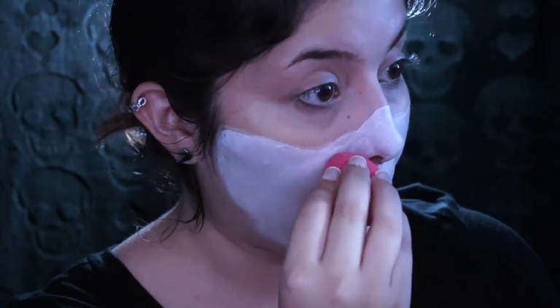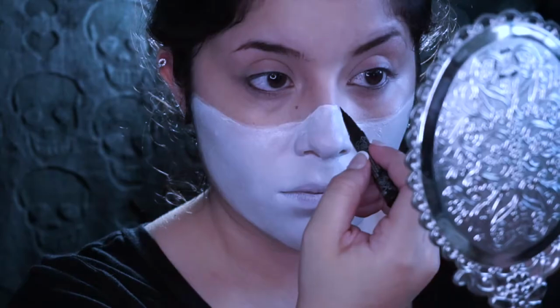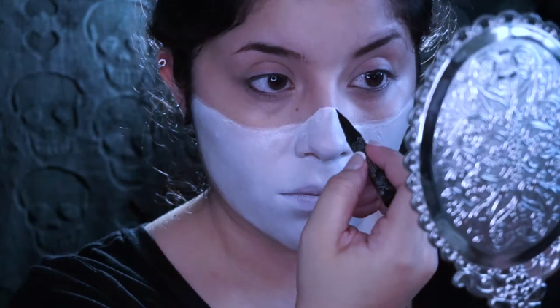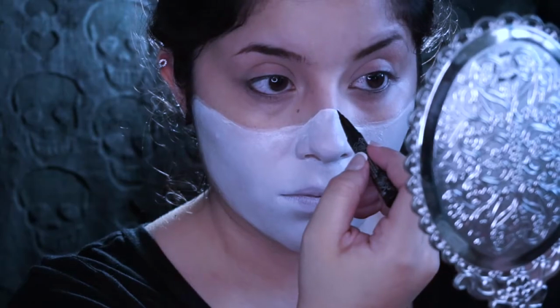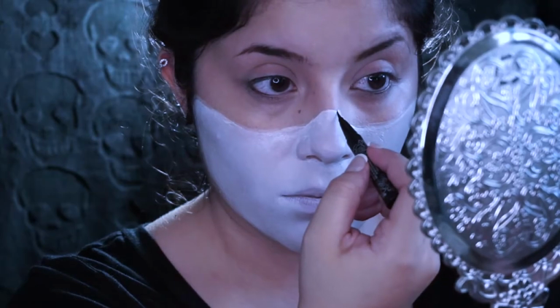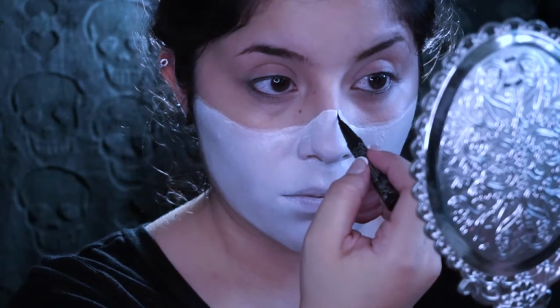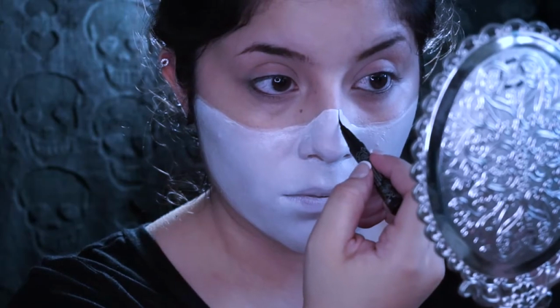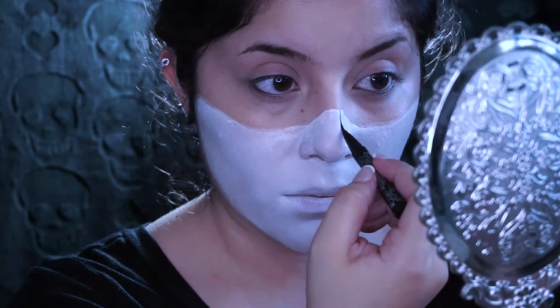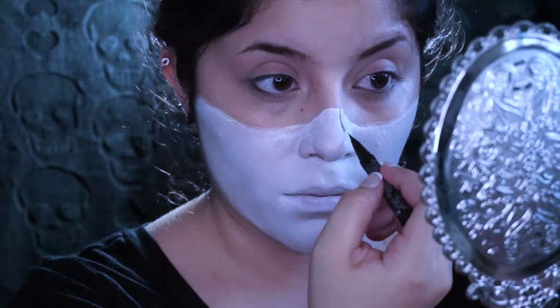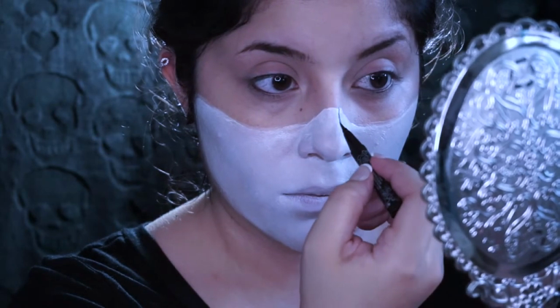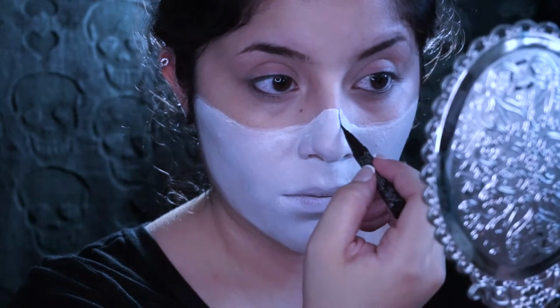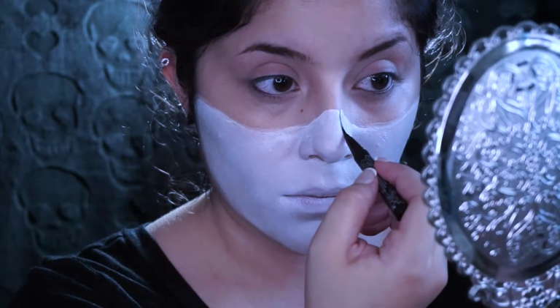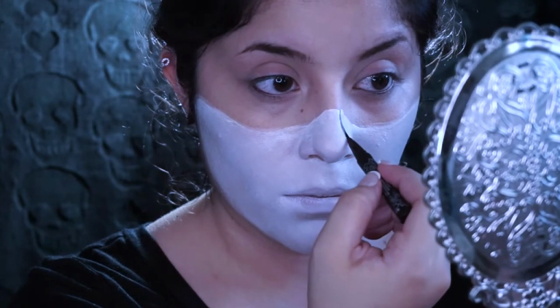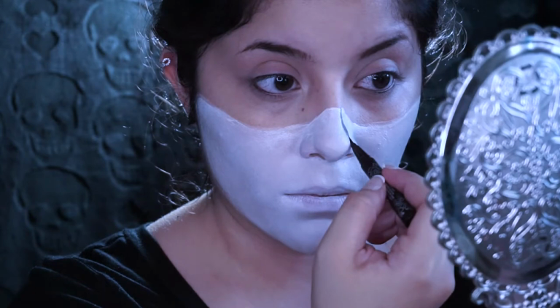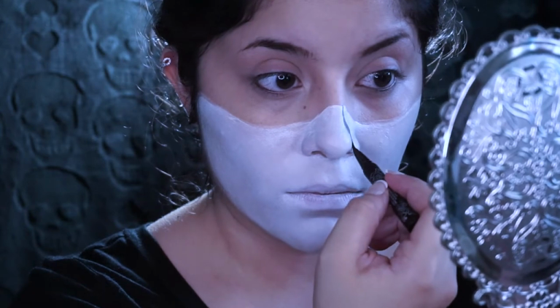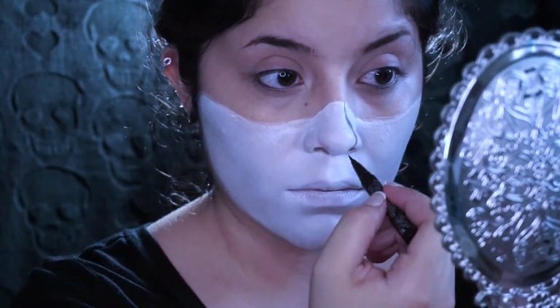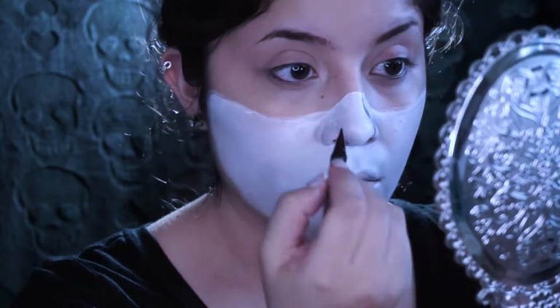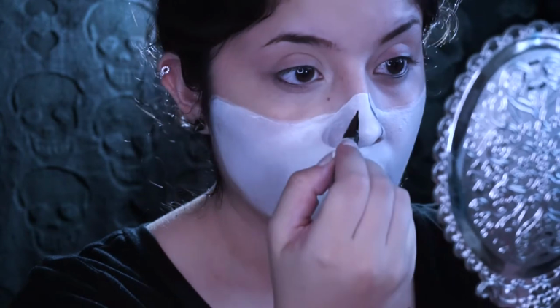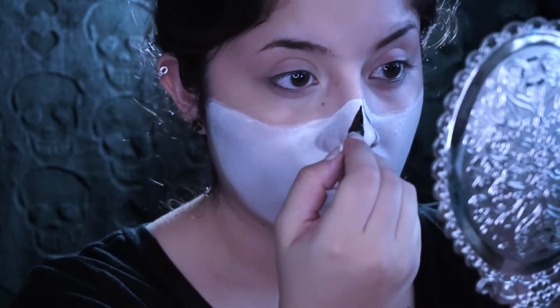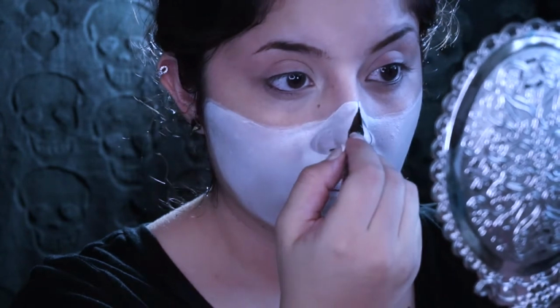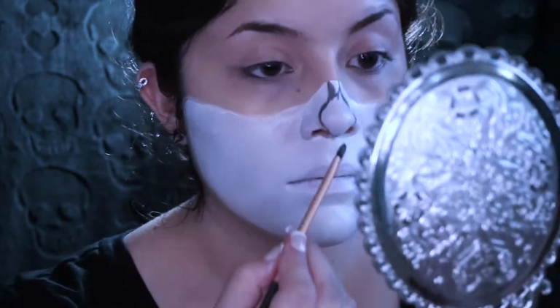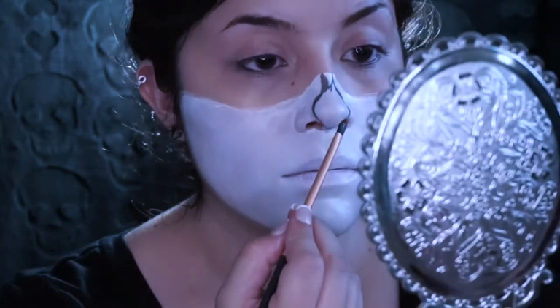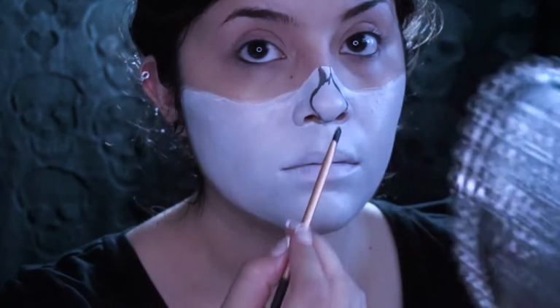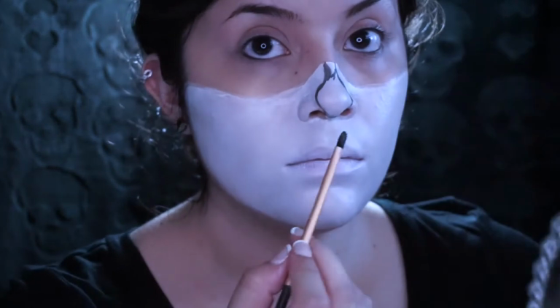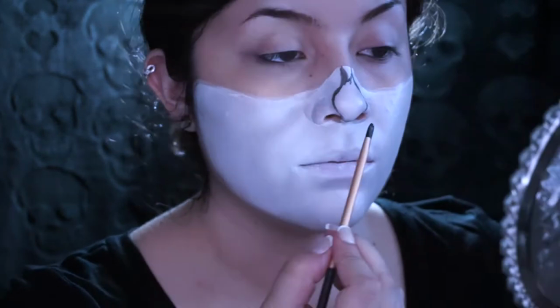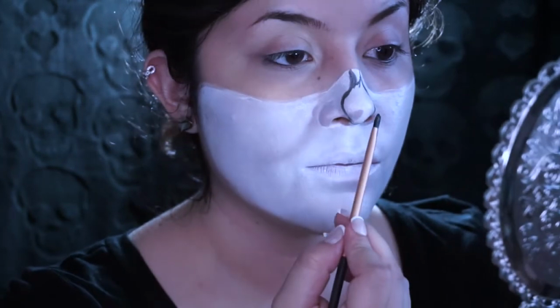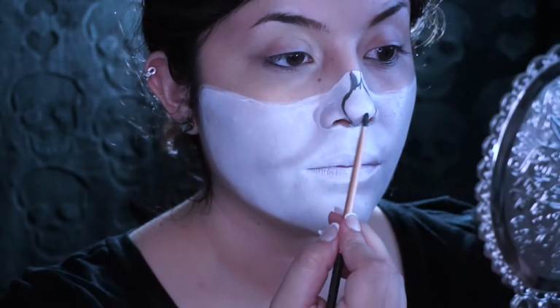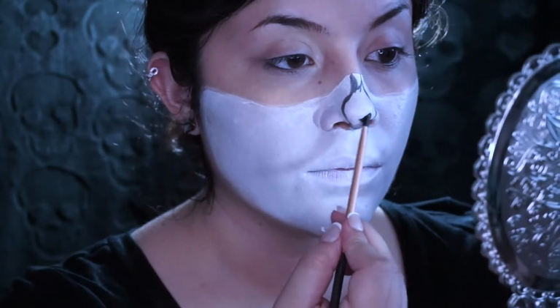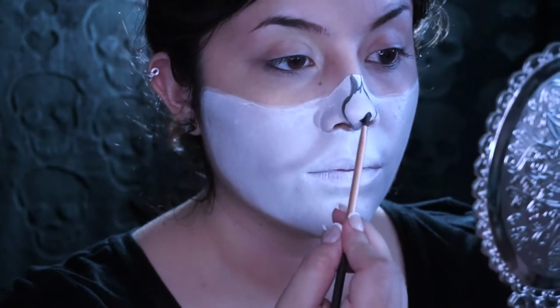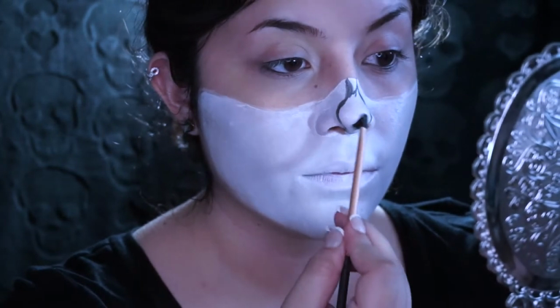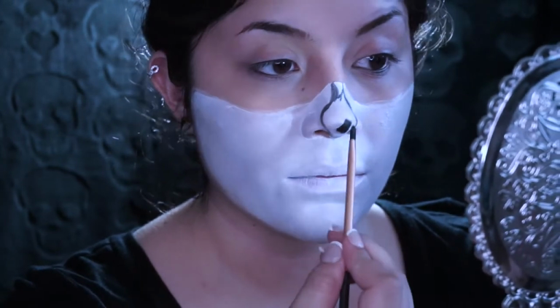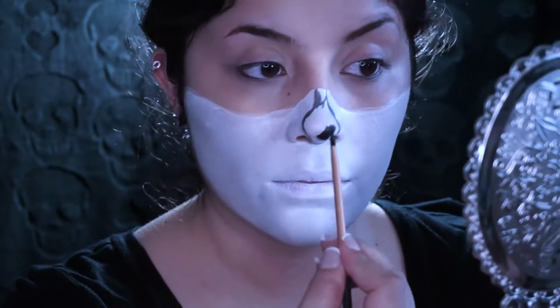Here I'm just using a liquid eyeliner just to map out where I want my nose to be. I'm just gonna fill it in with some black face paint.